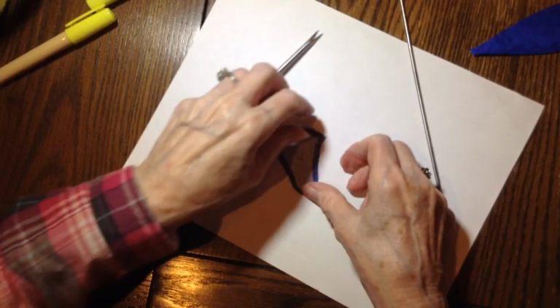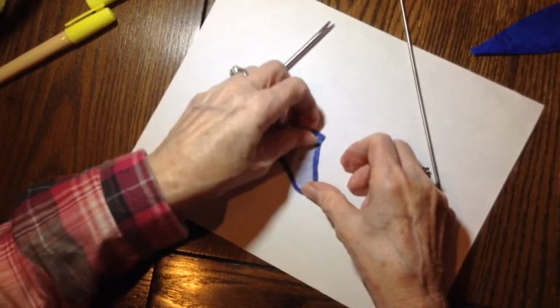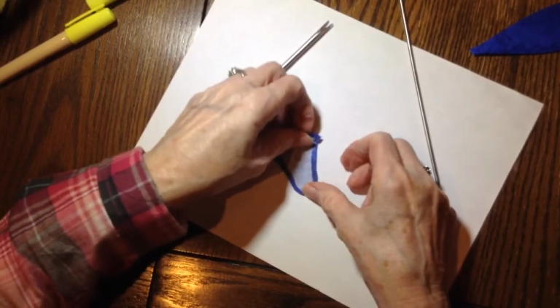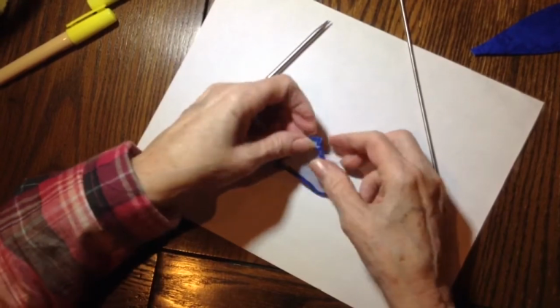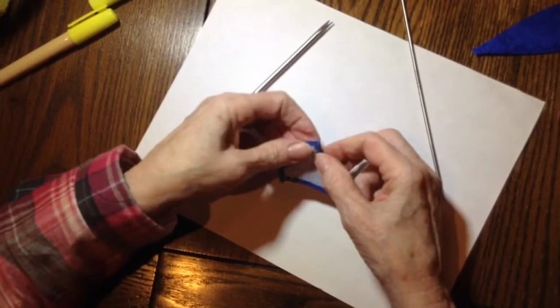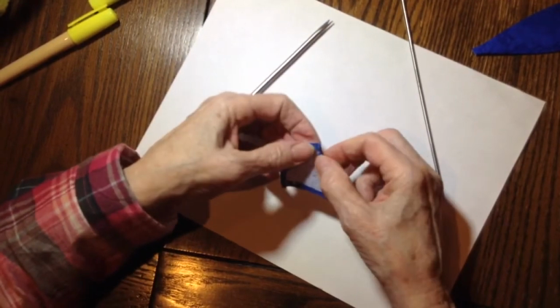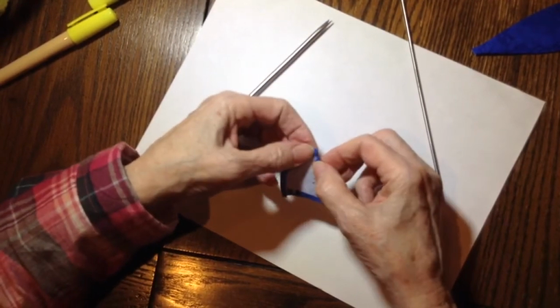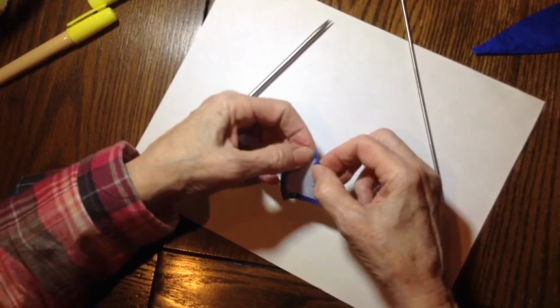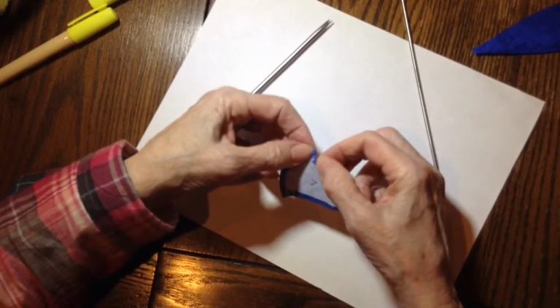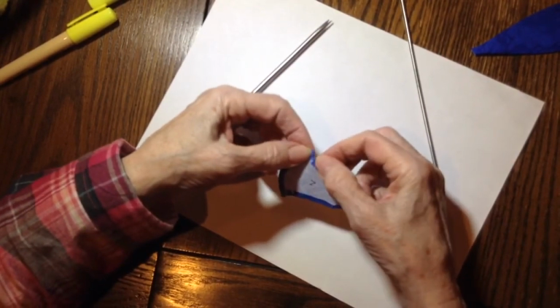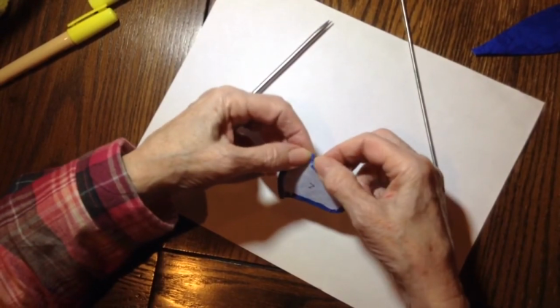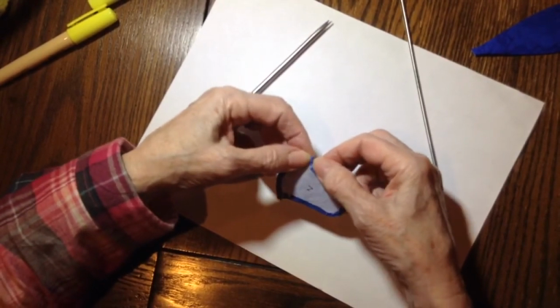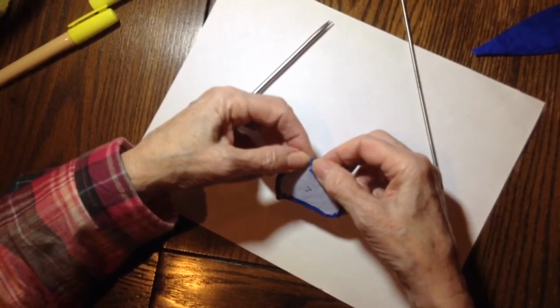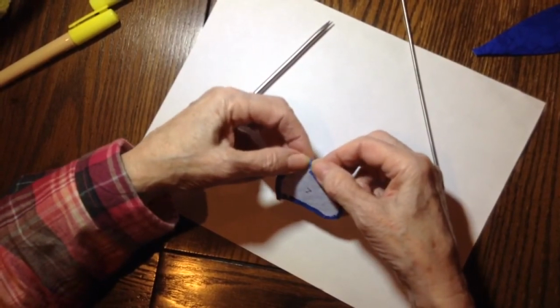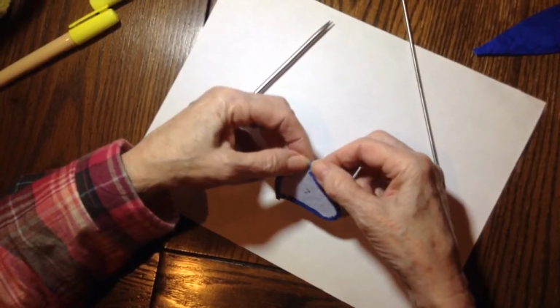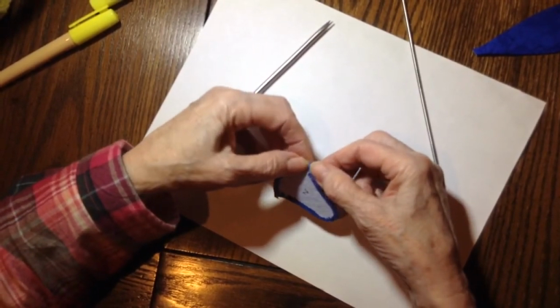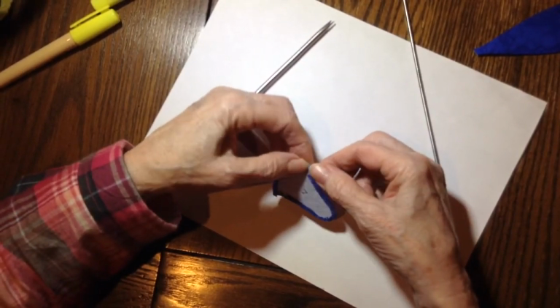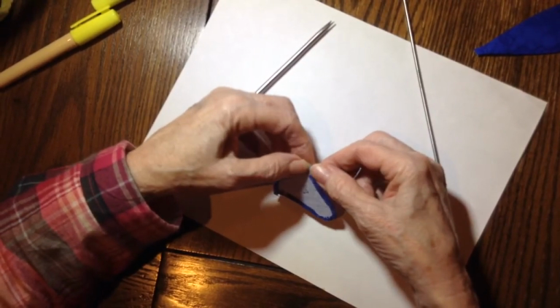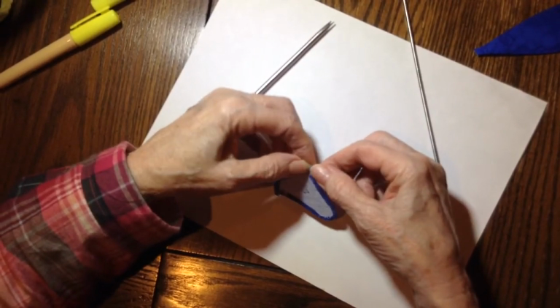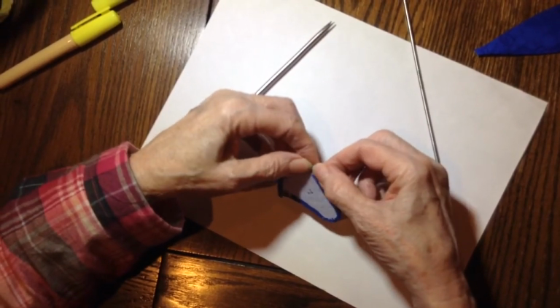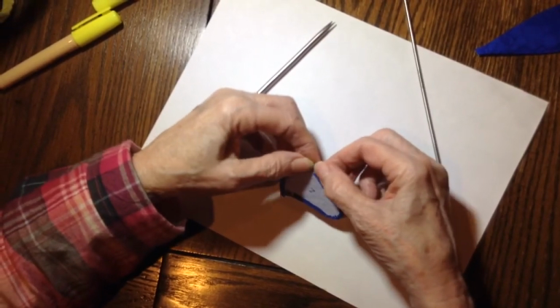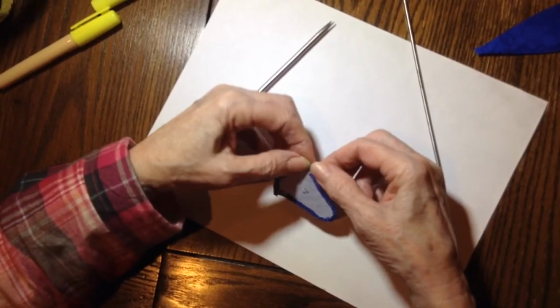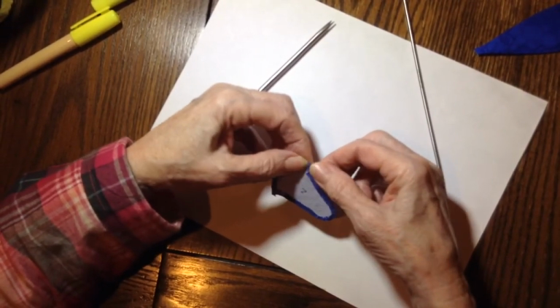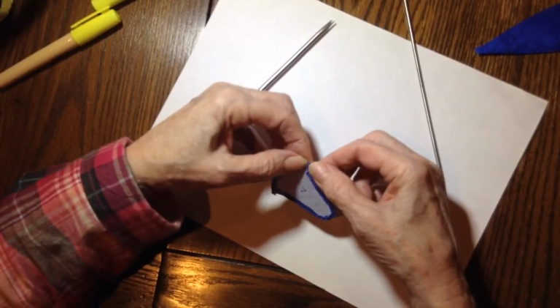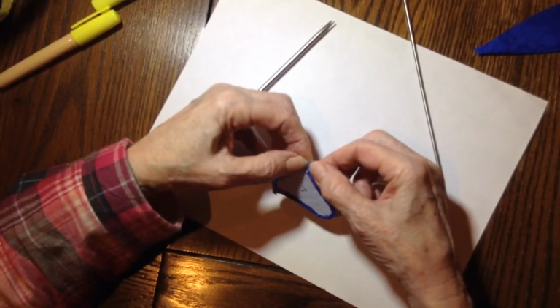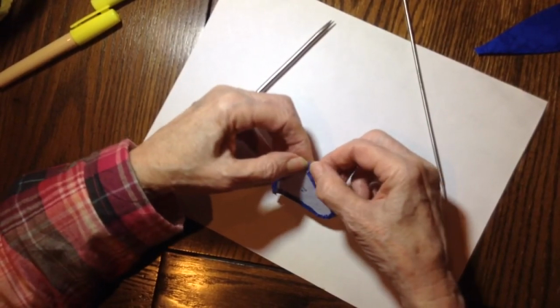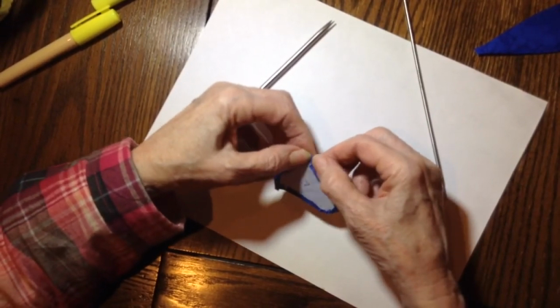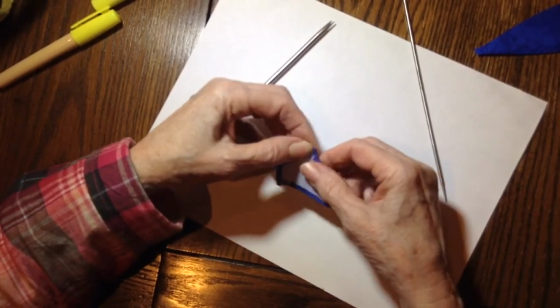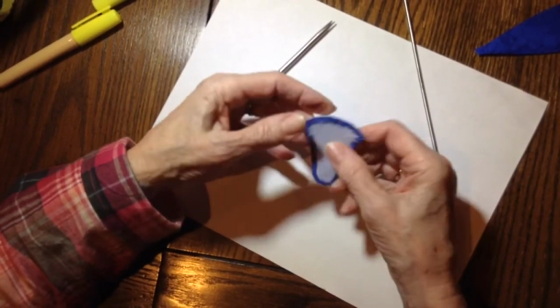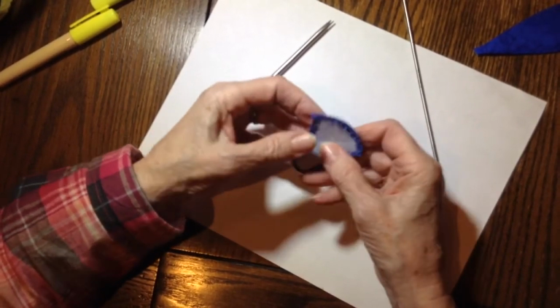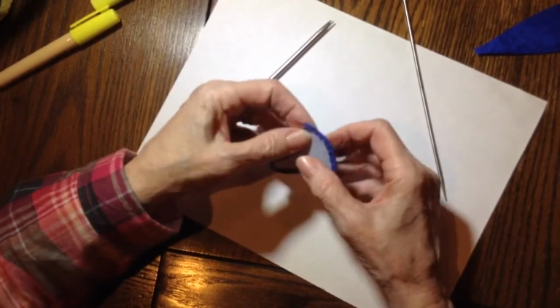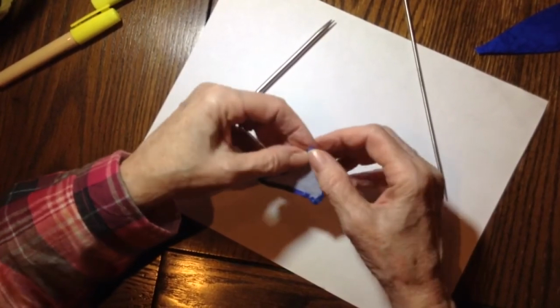And if this is hanging over, I'm just going to push that in — same thing on the other side.